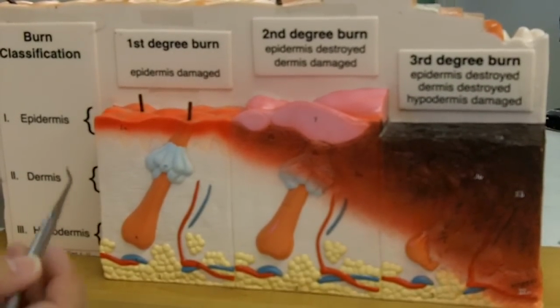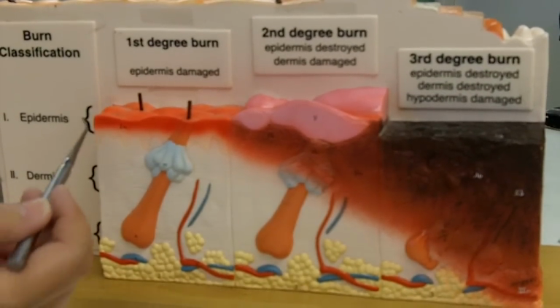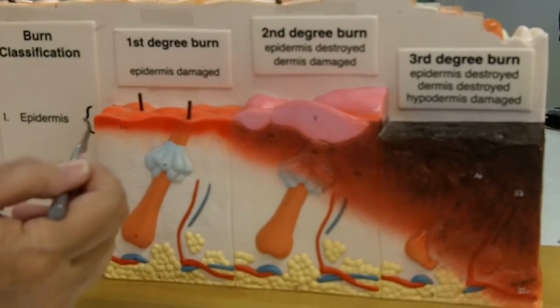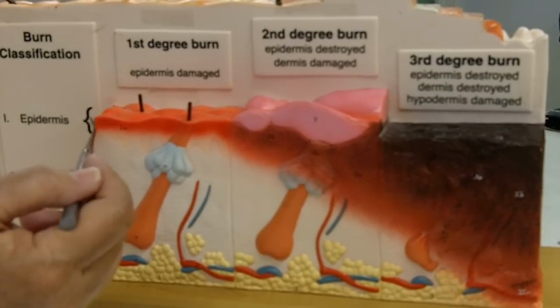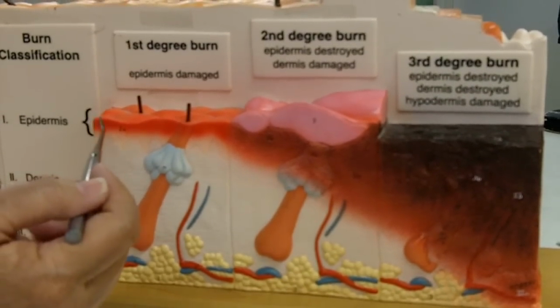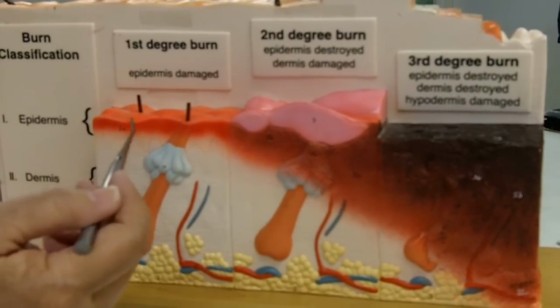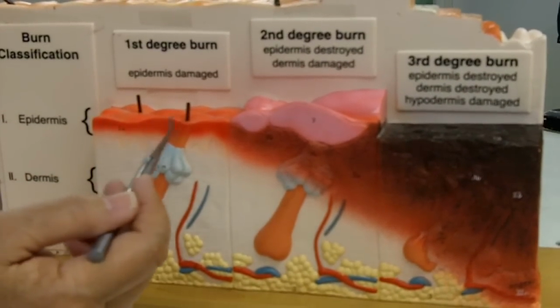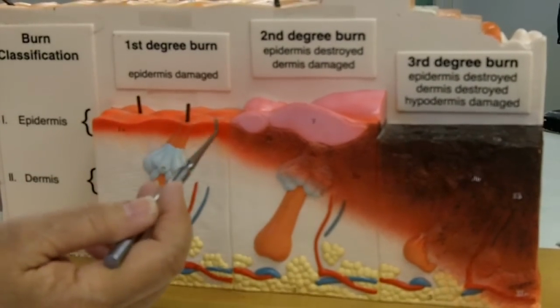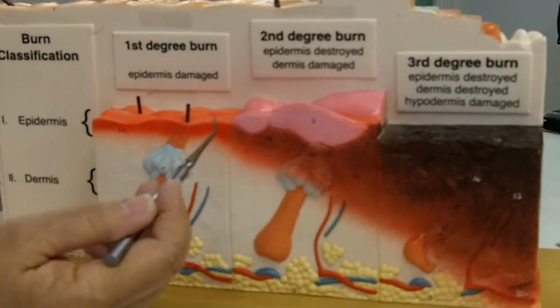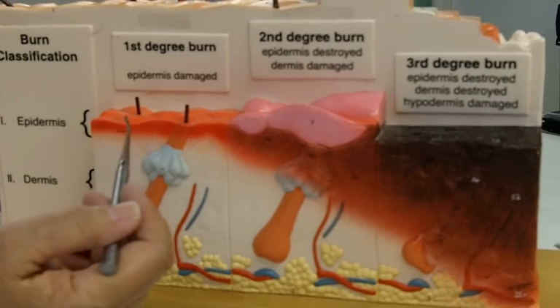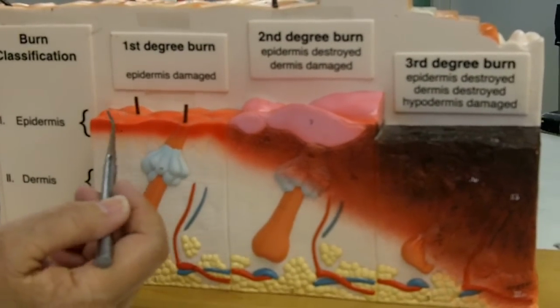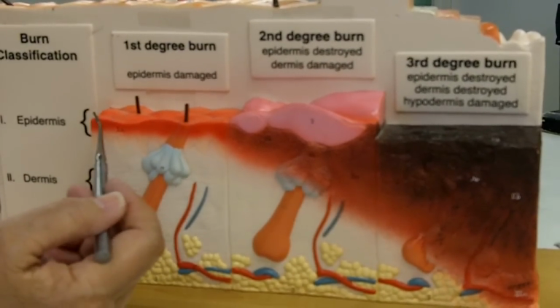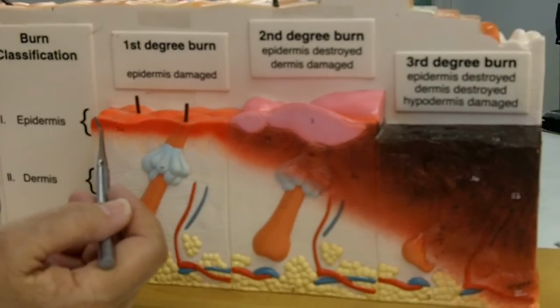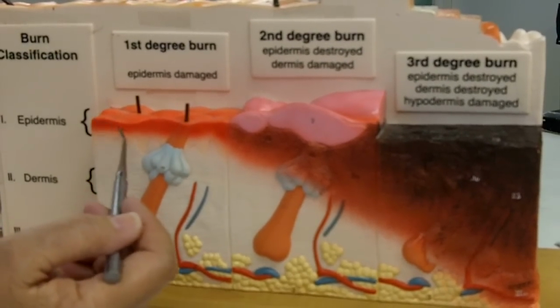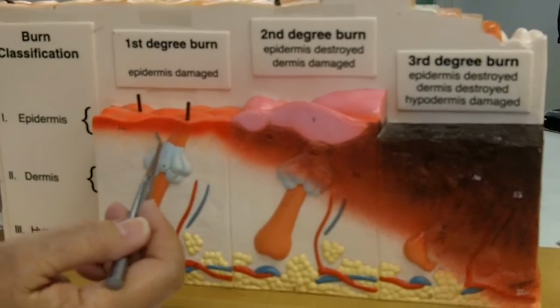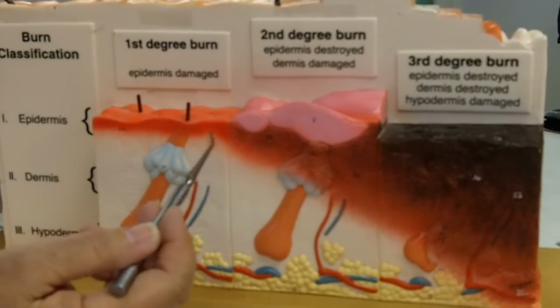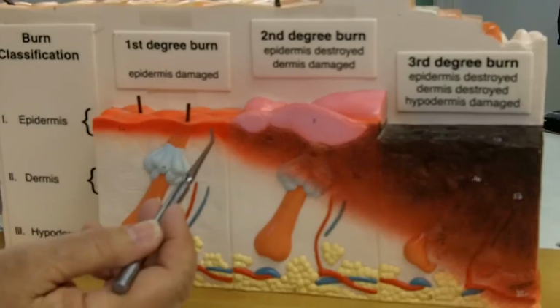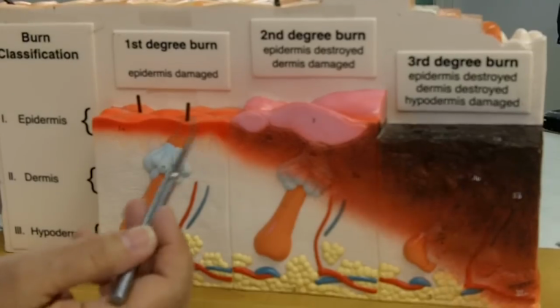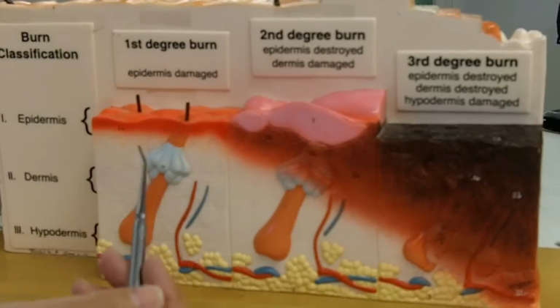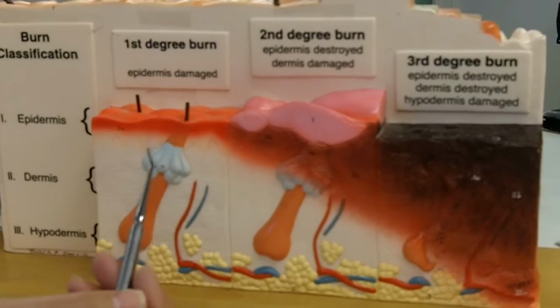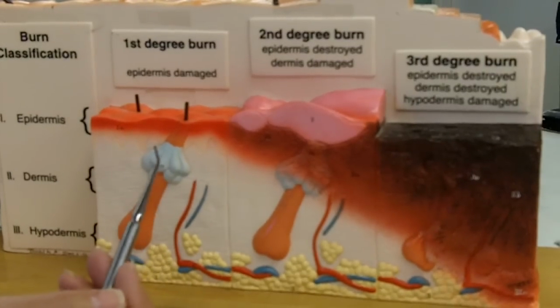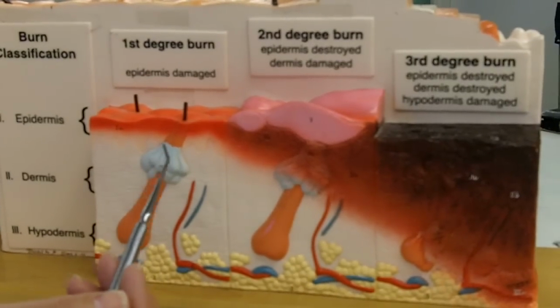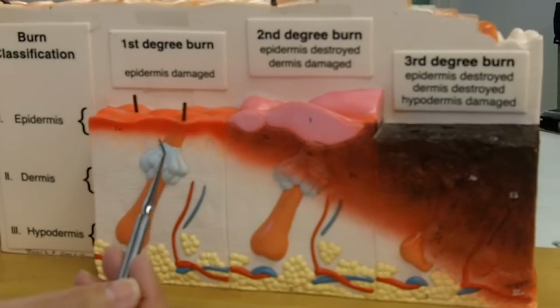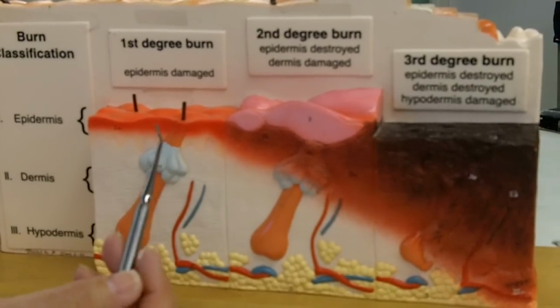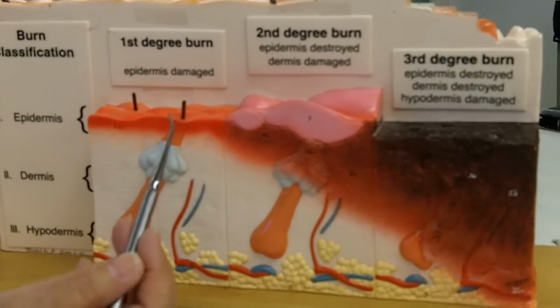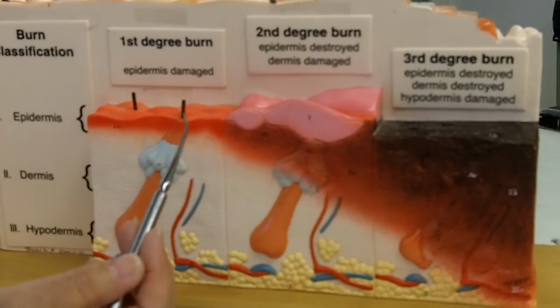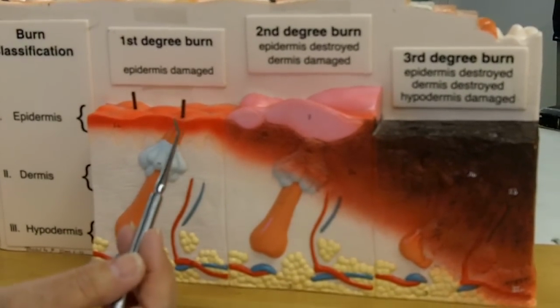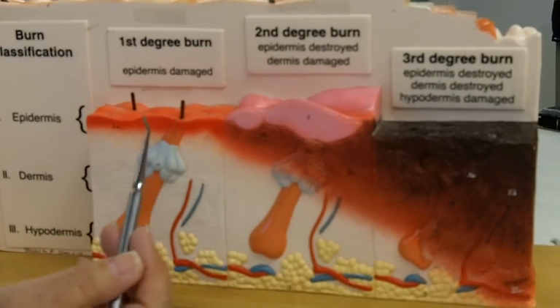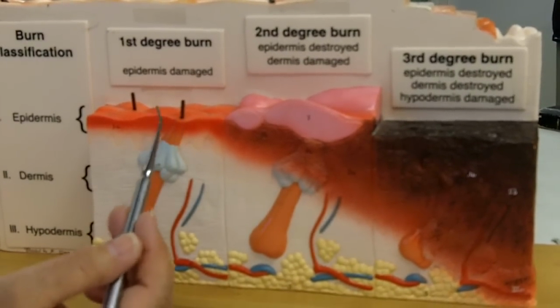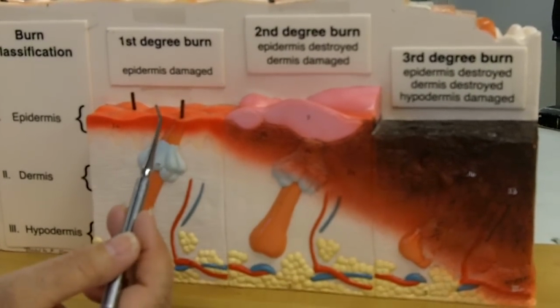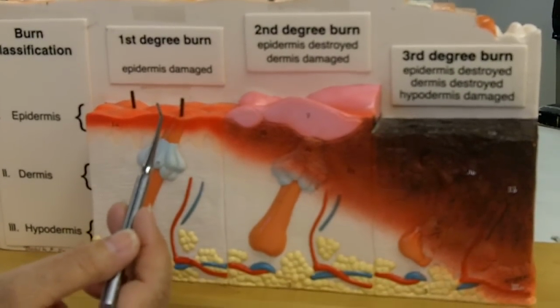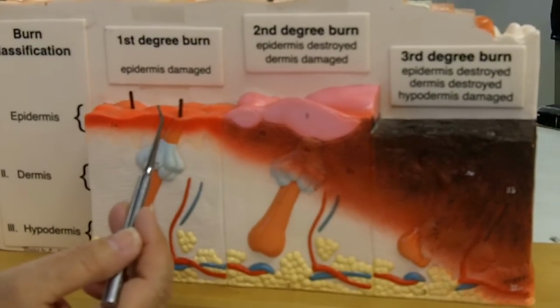In the first degree burn, you can see the epidermis is damaged and you get a reddening of the skin. A typical example is a sunburn.